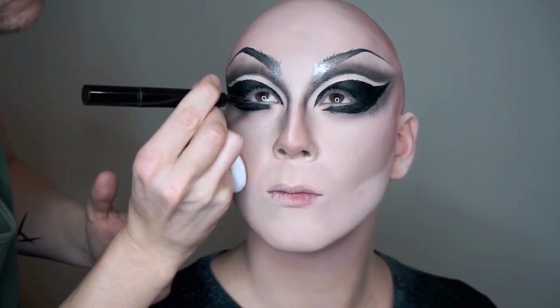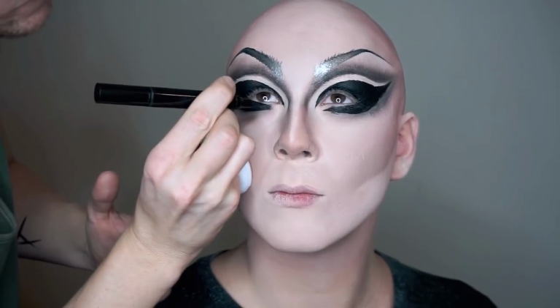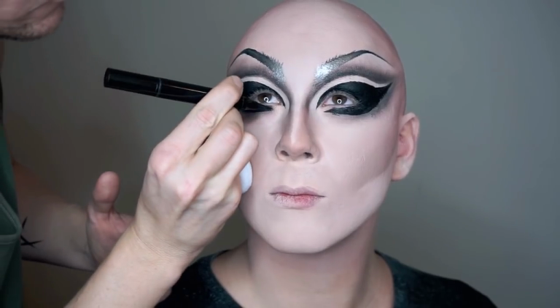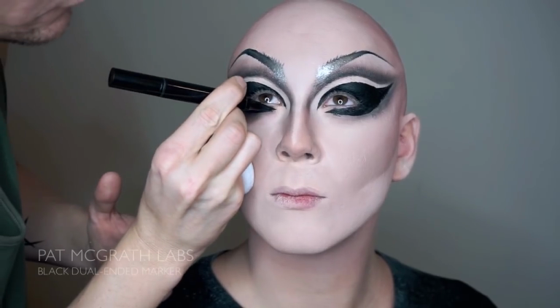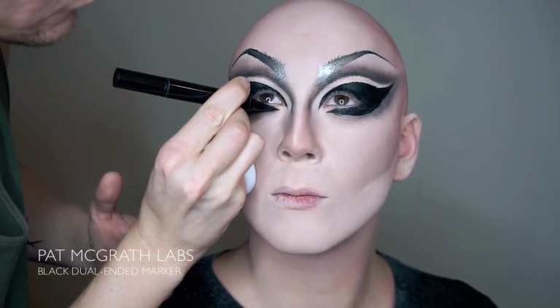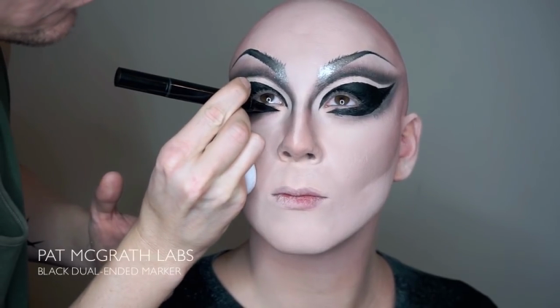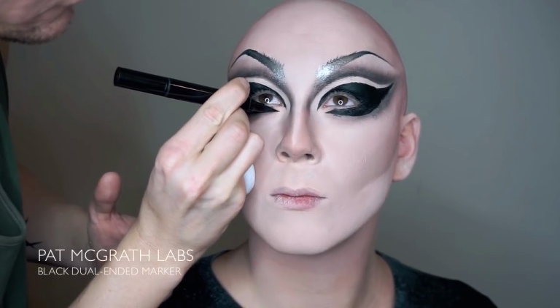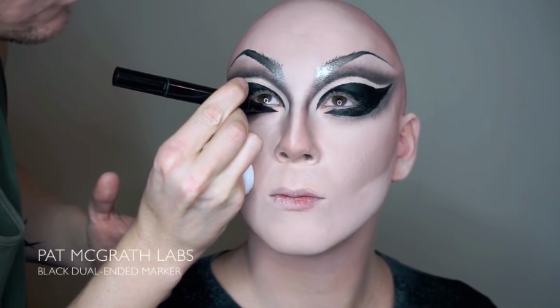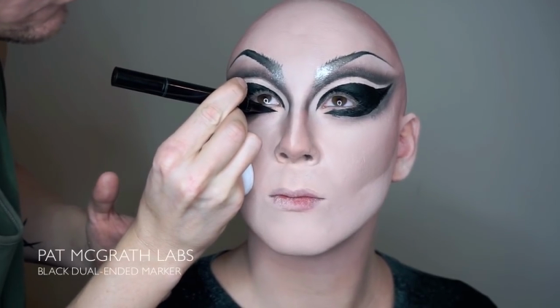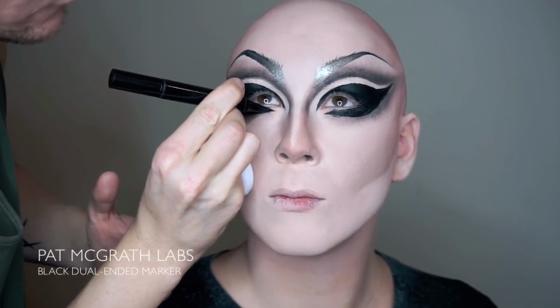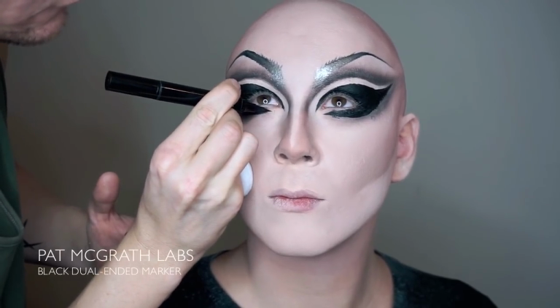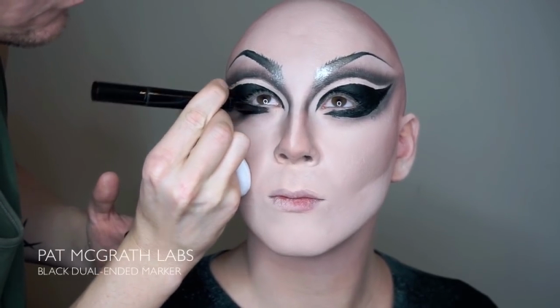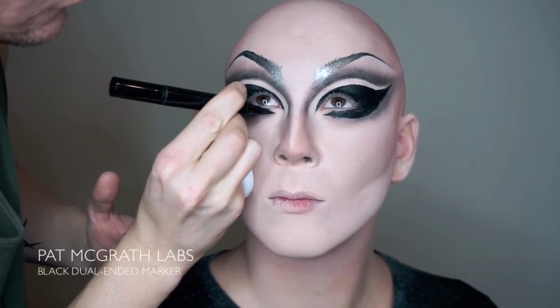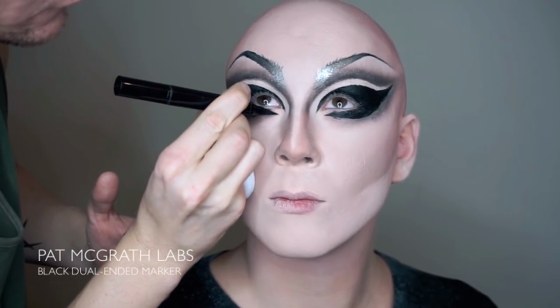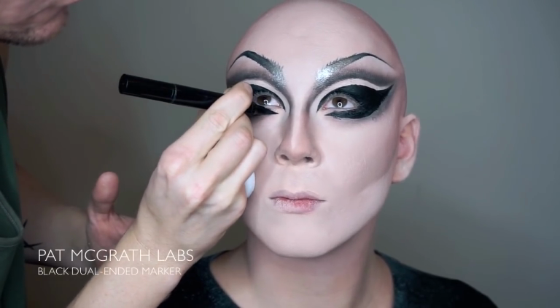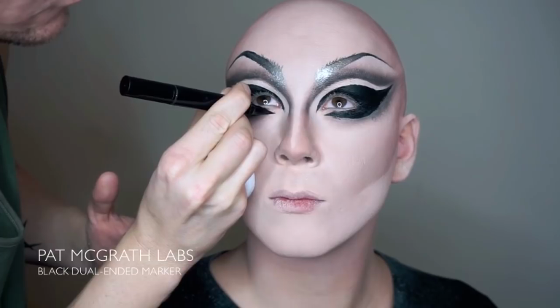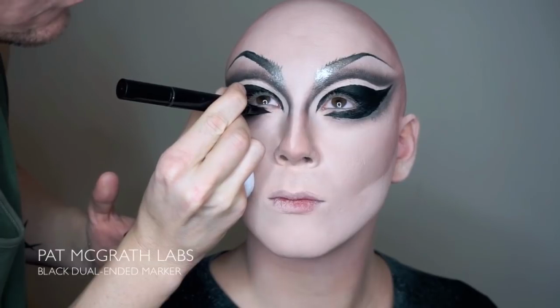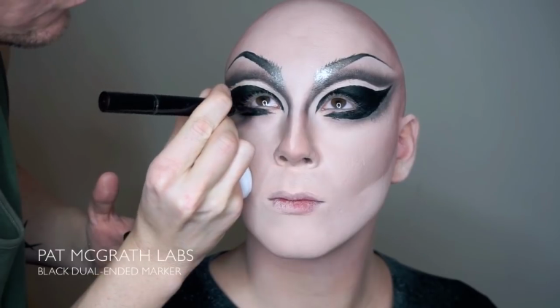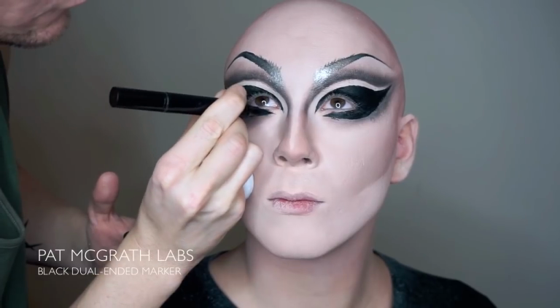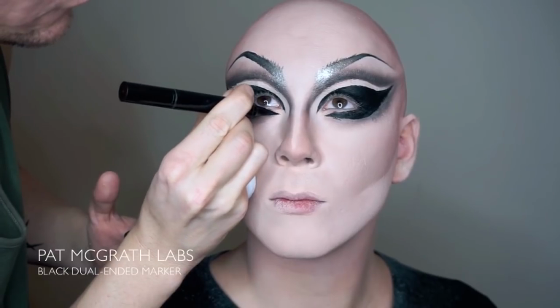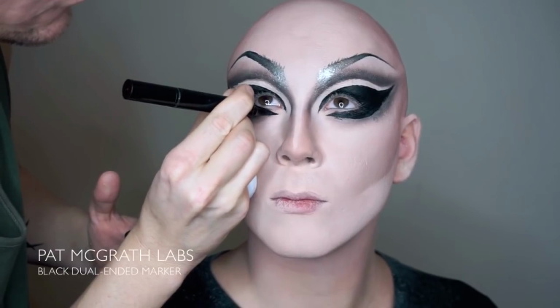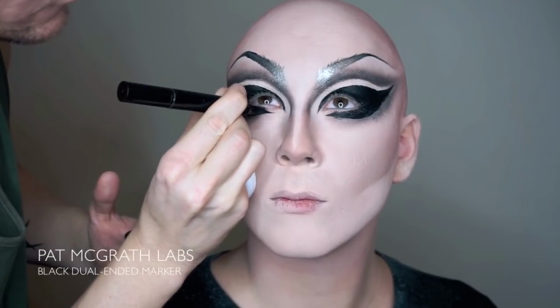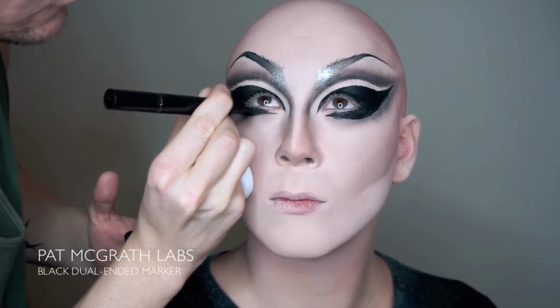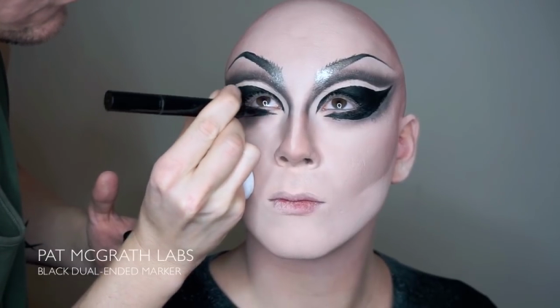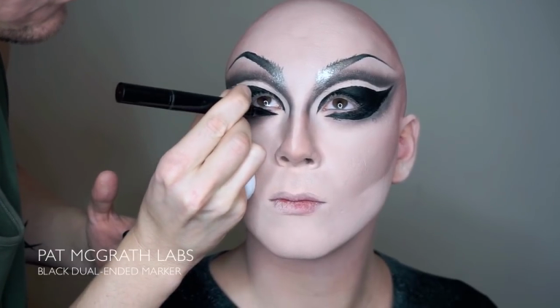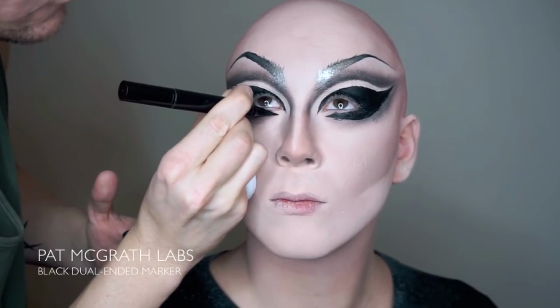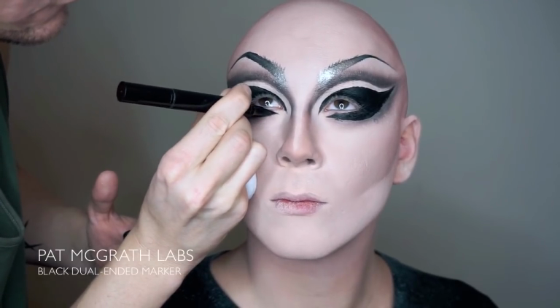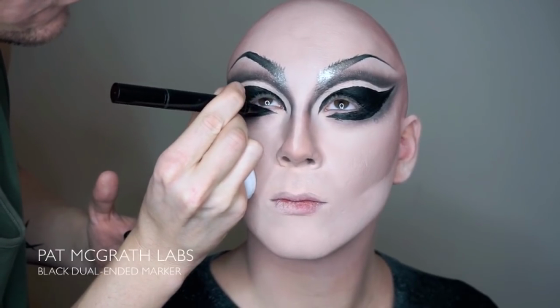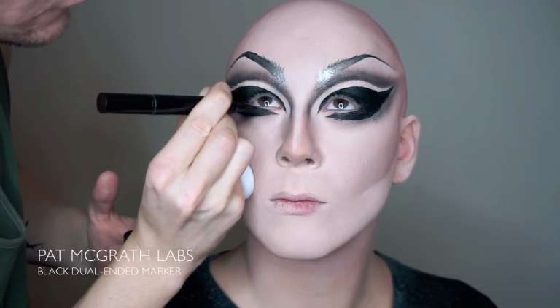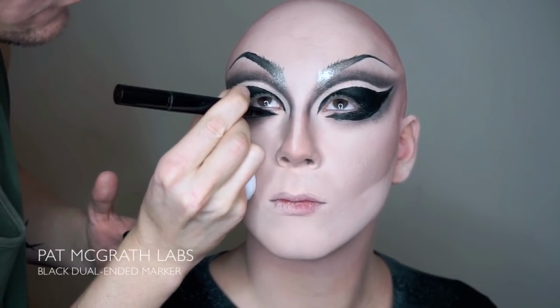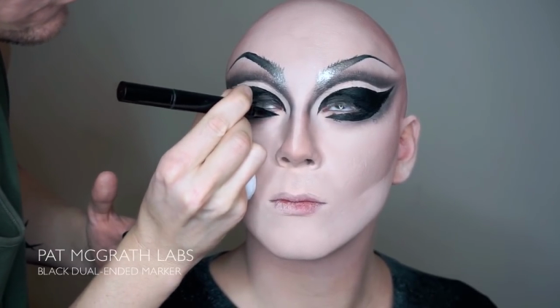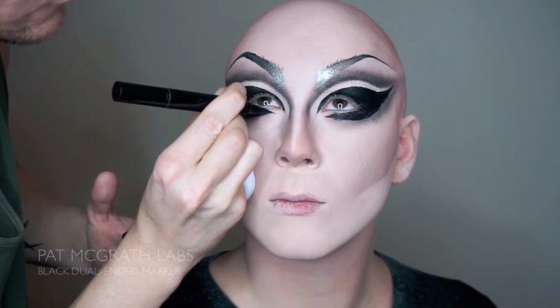Finish the sharpest edges and fine lines with a perfection liner. Today we're using the black dual-ended marker from Pat McGrath.